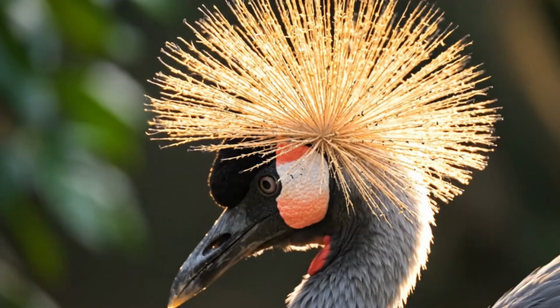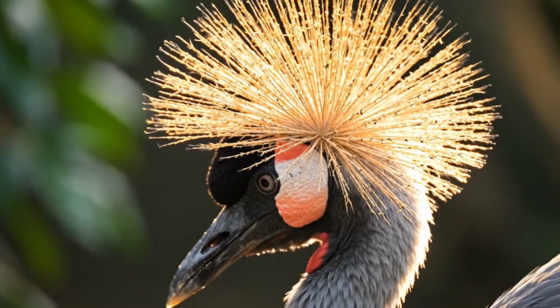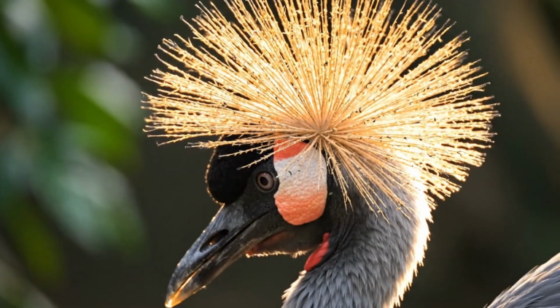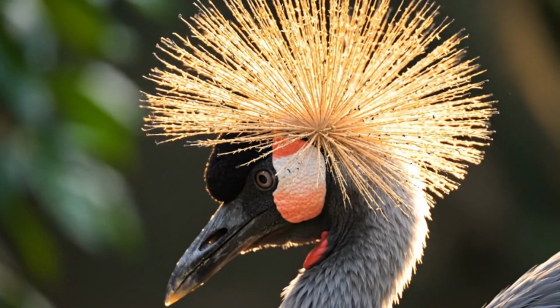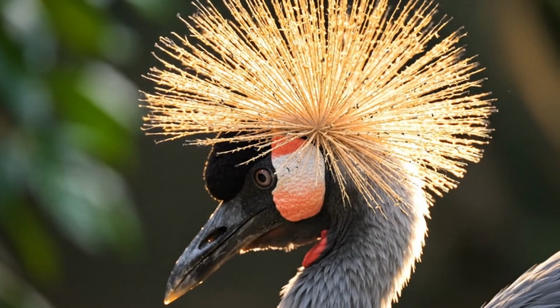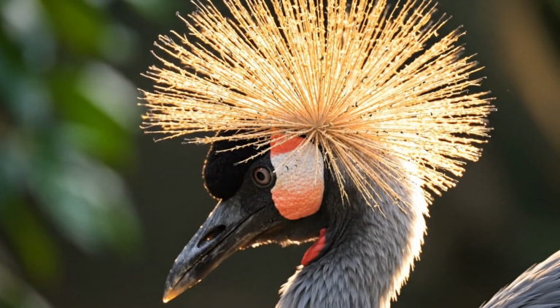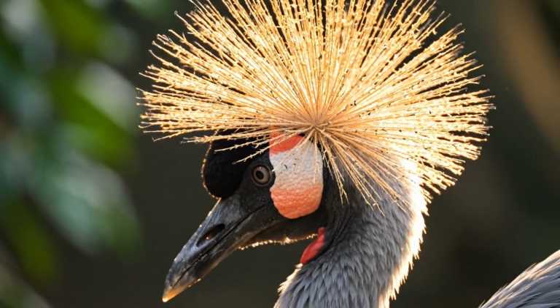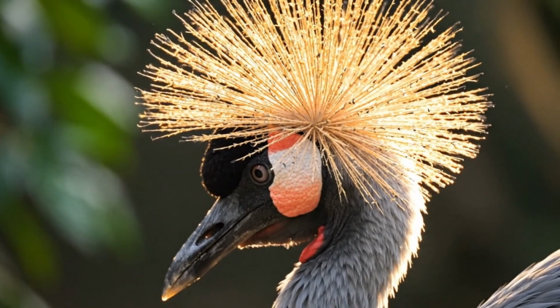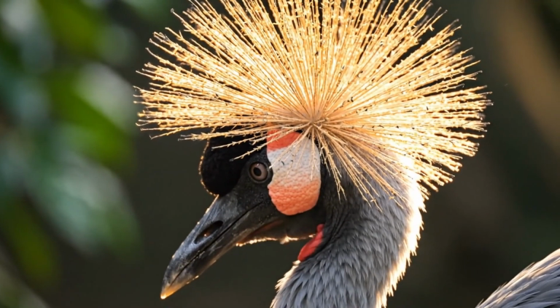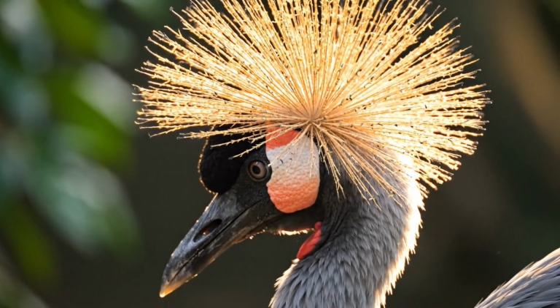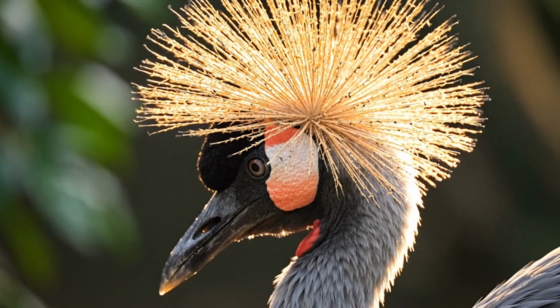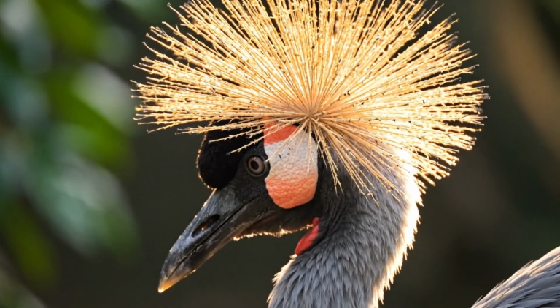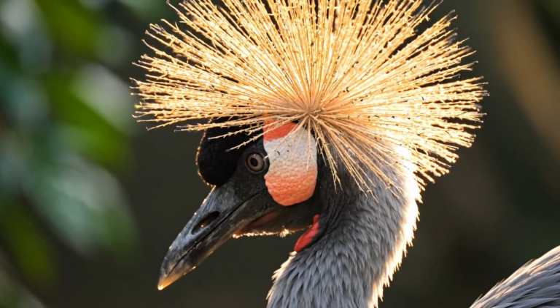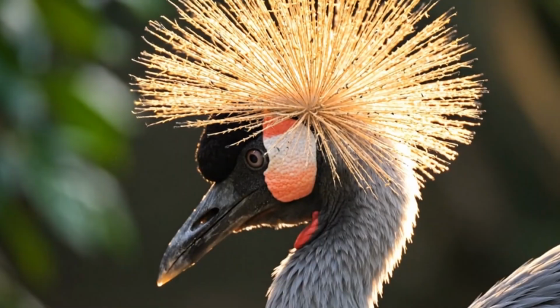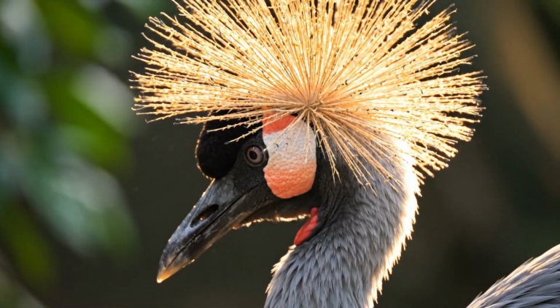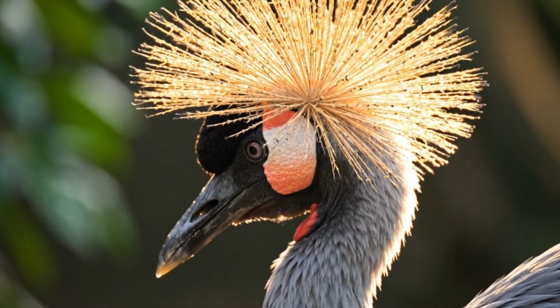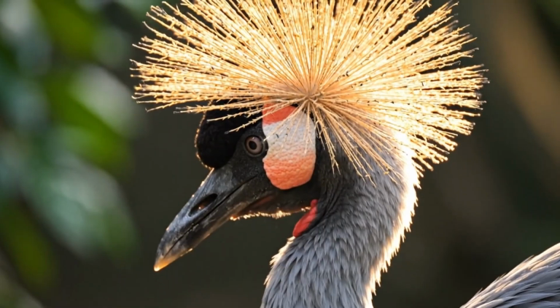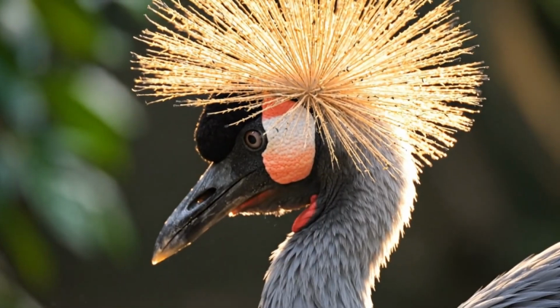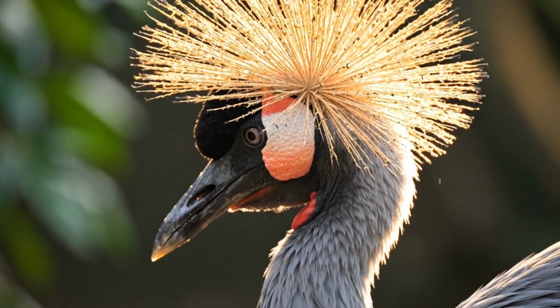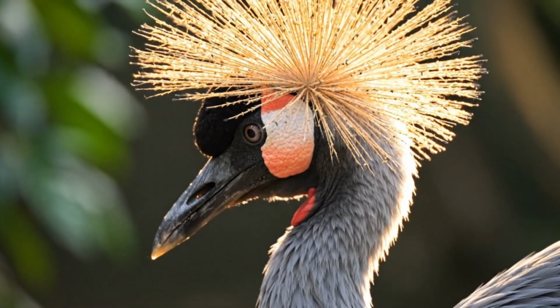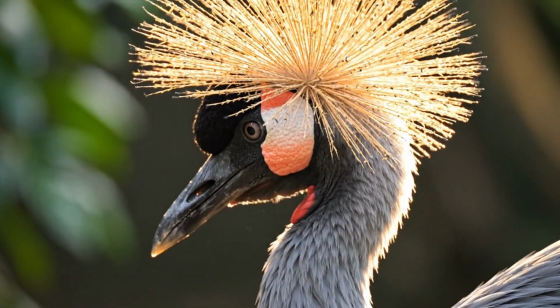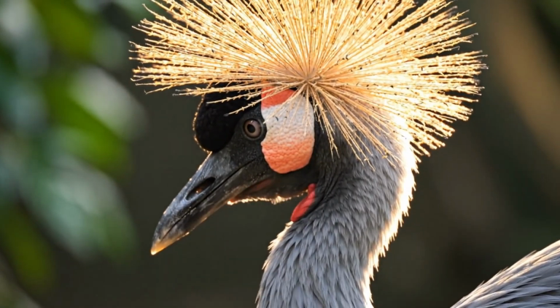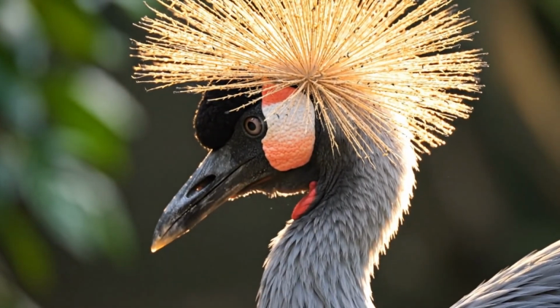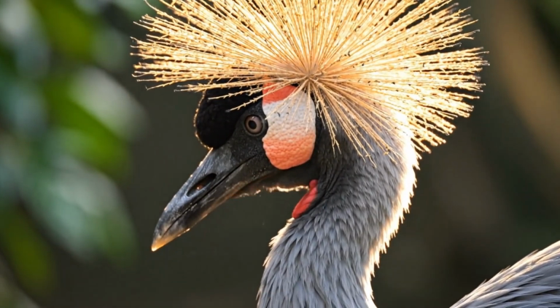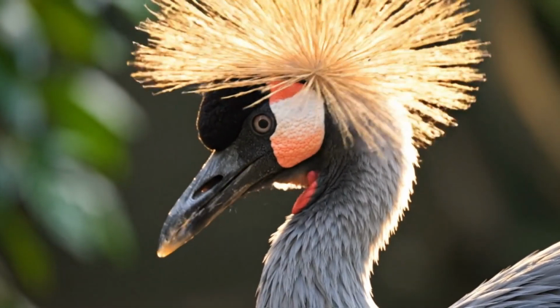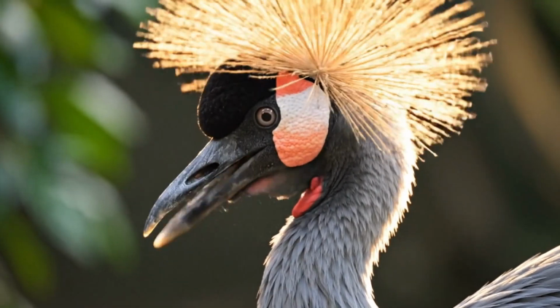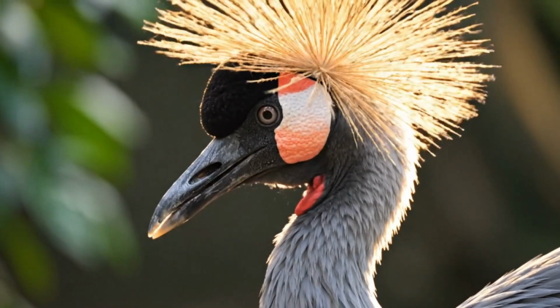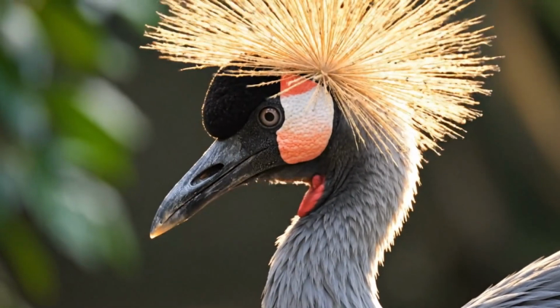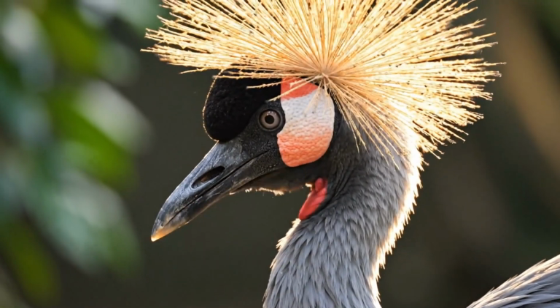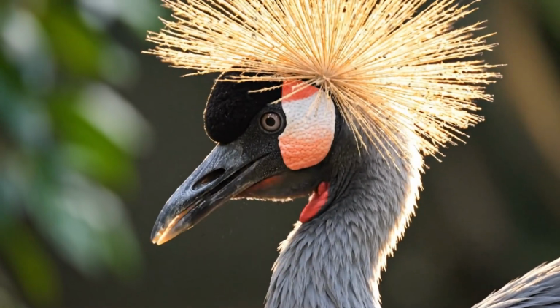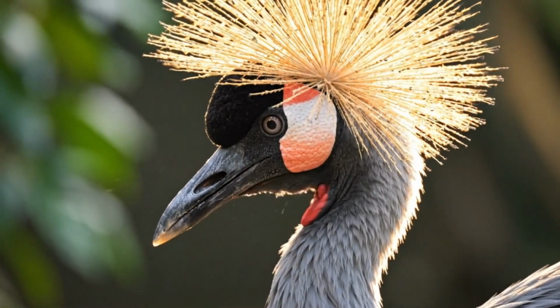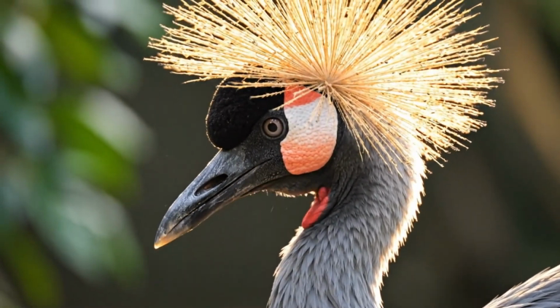Observe the exquisite detail of the golden crown transitioning seamlessly into the velvety grey plumage below.